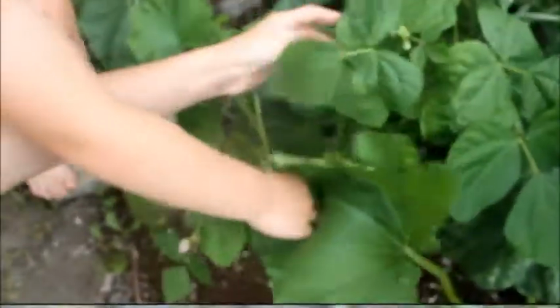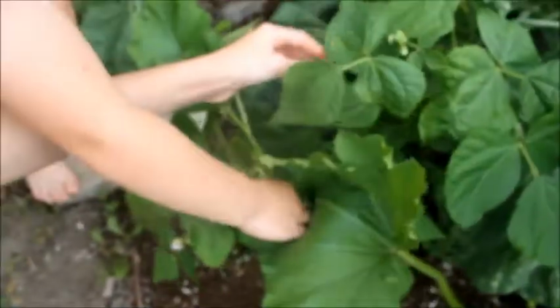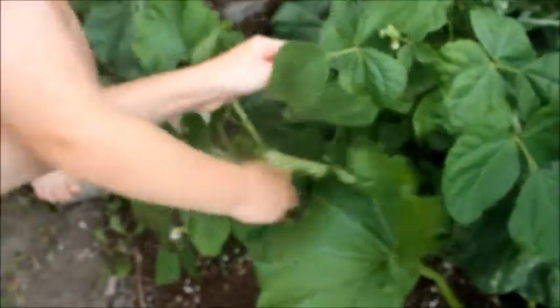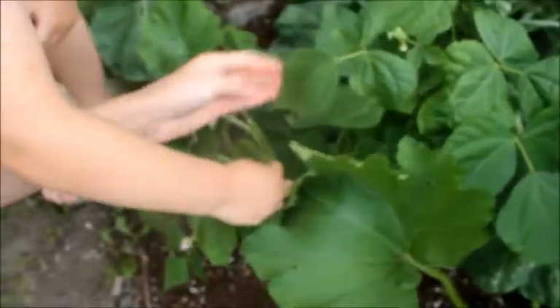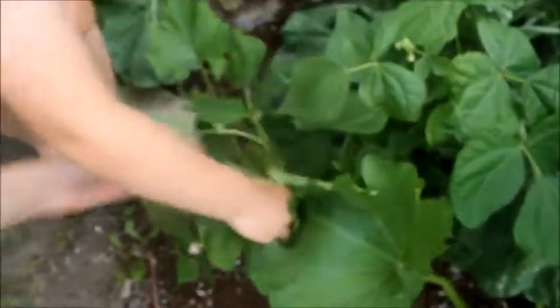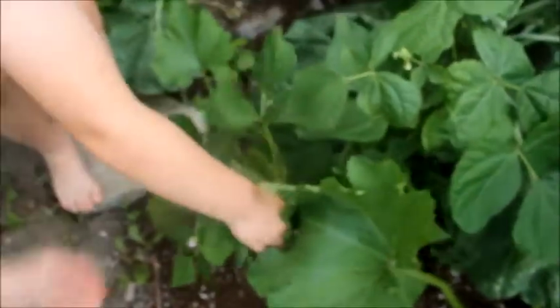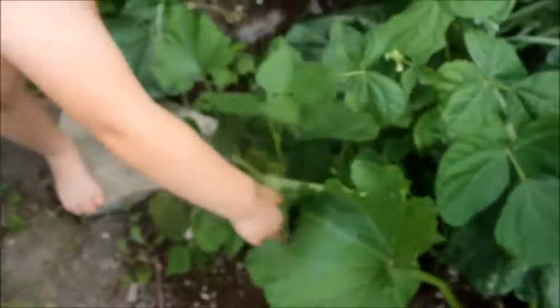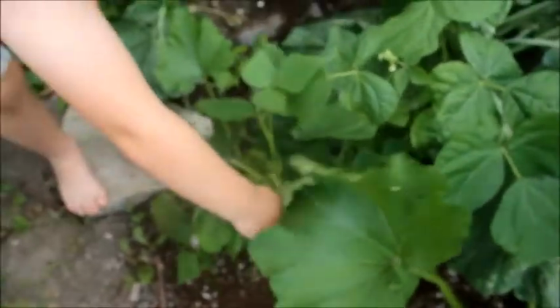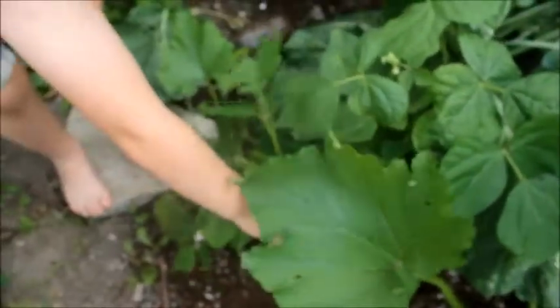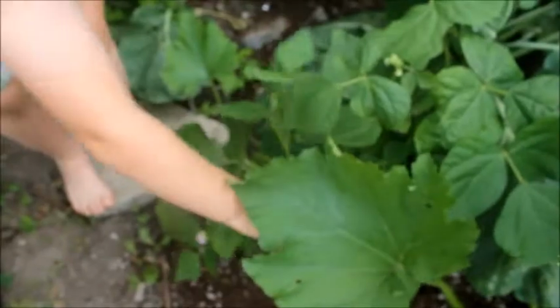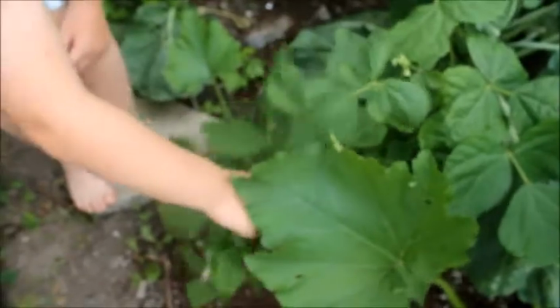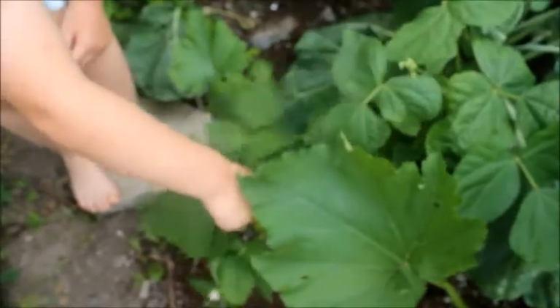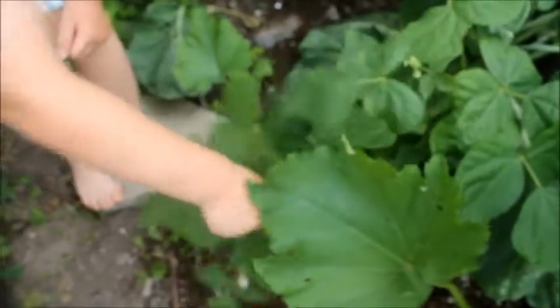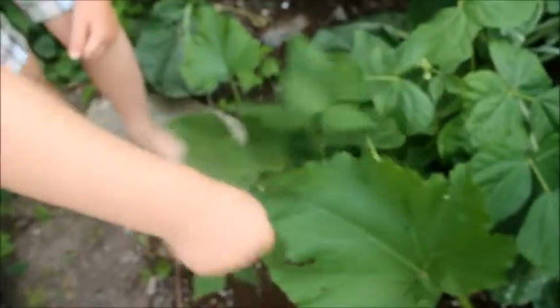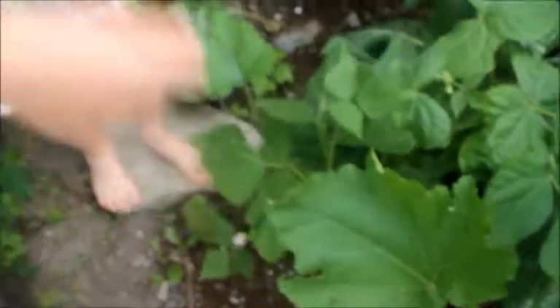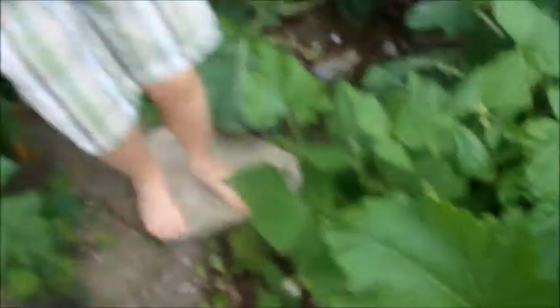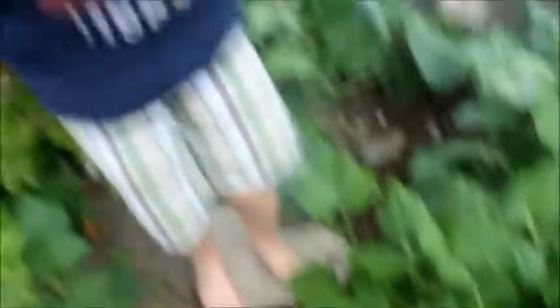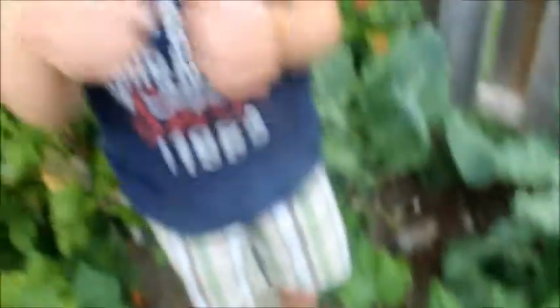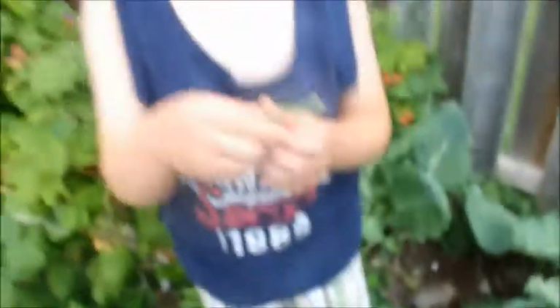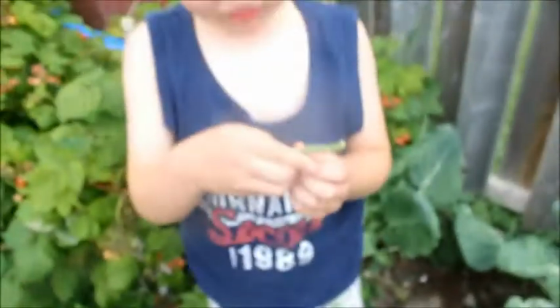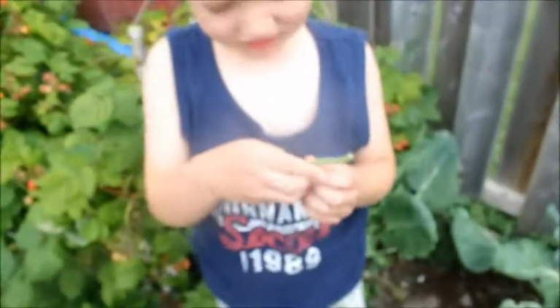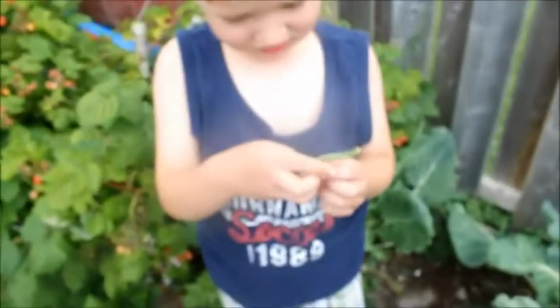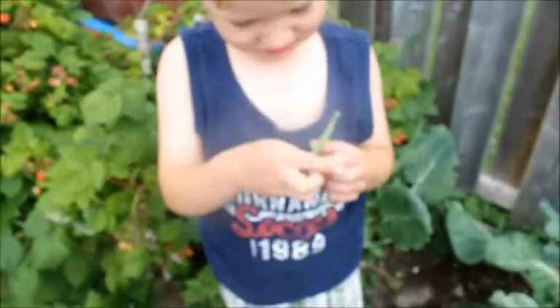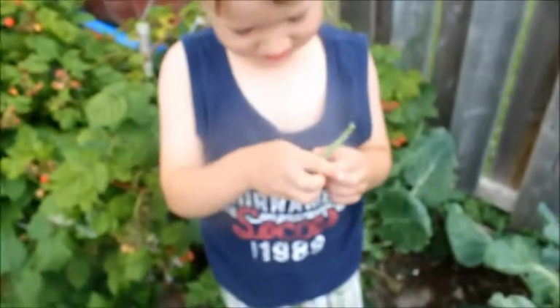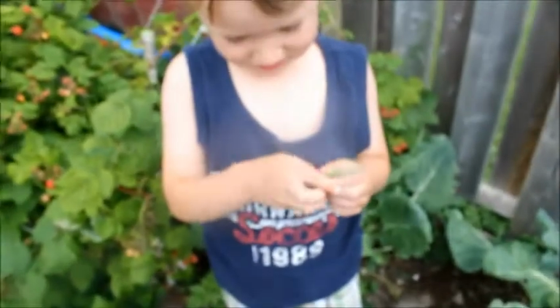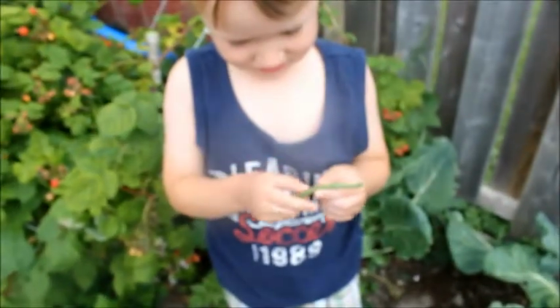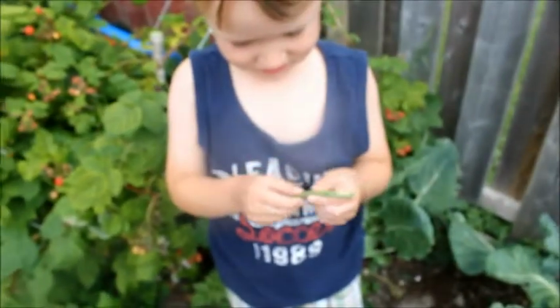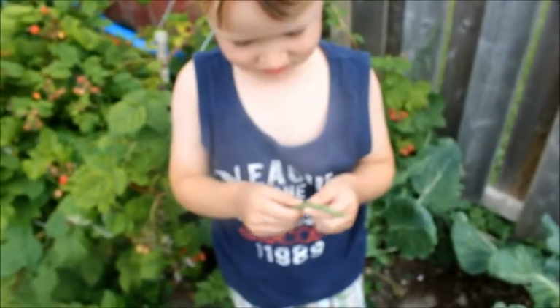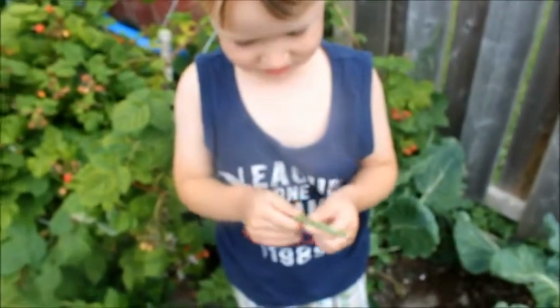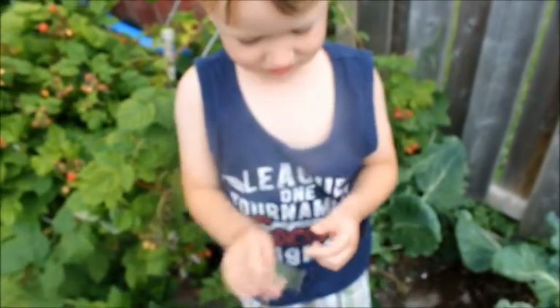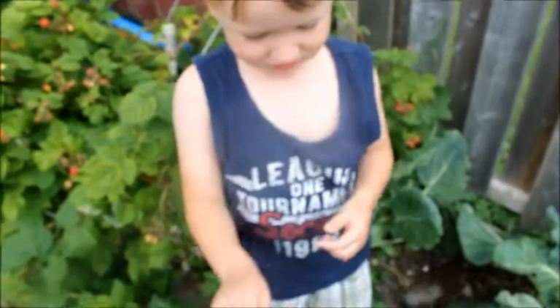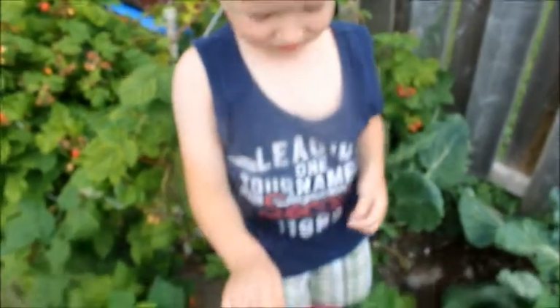There are a few beans in there. You want to pick it, Oscar? Alright, give it a try. Yum.